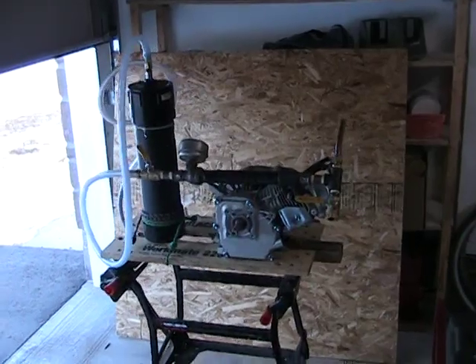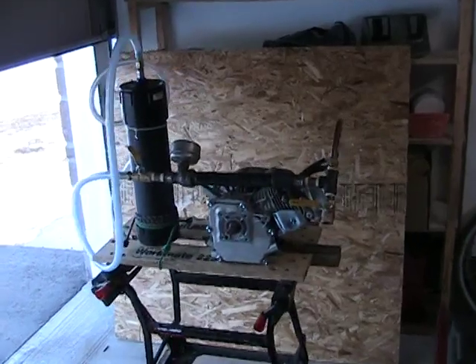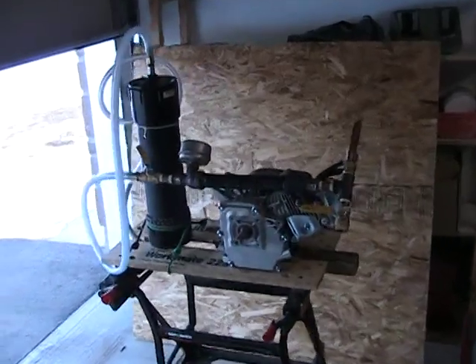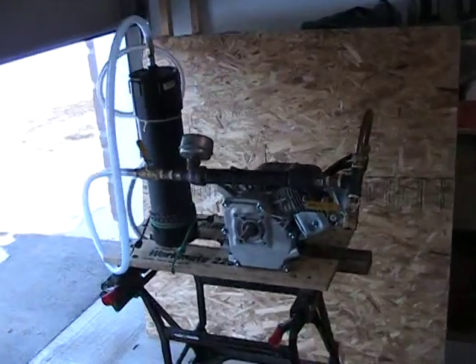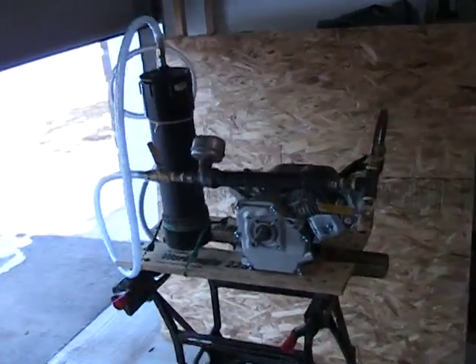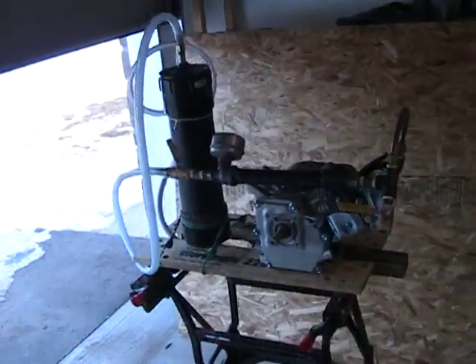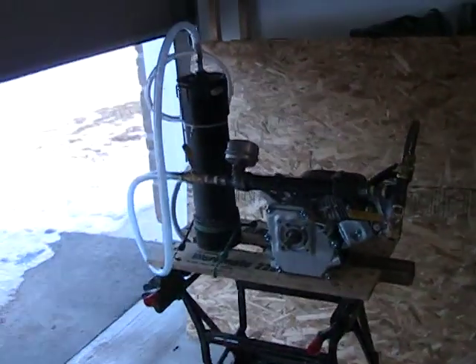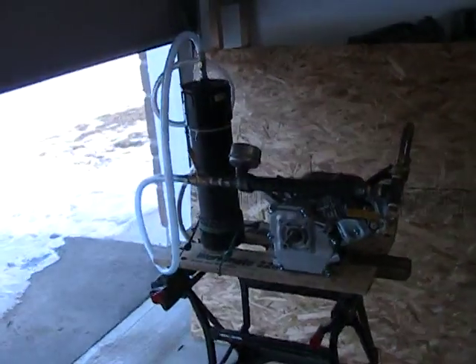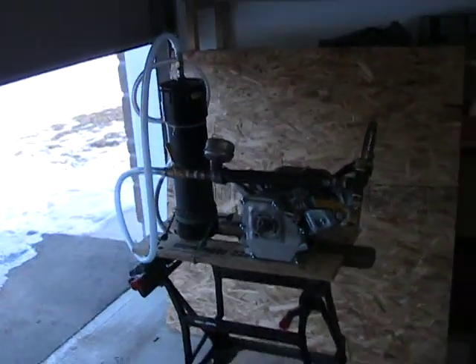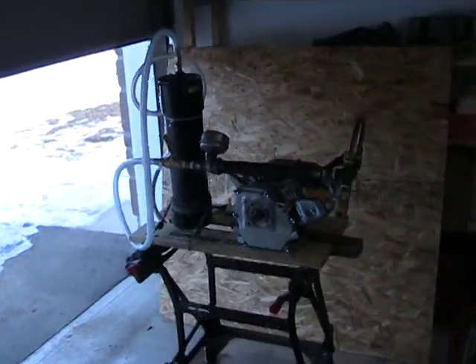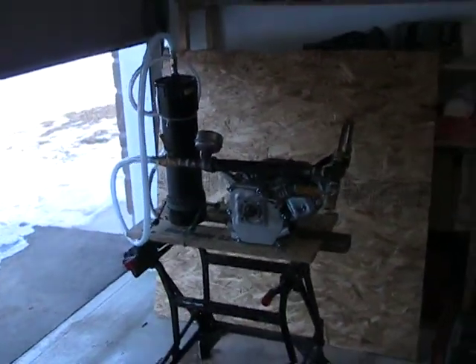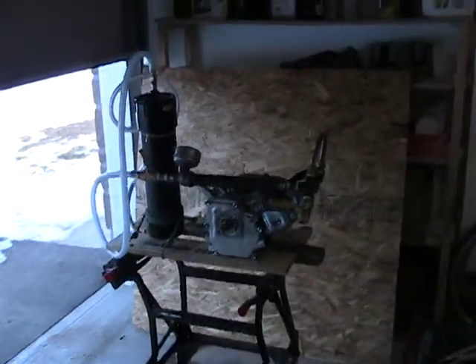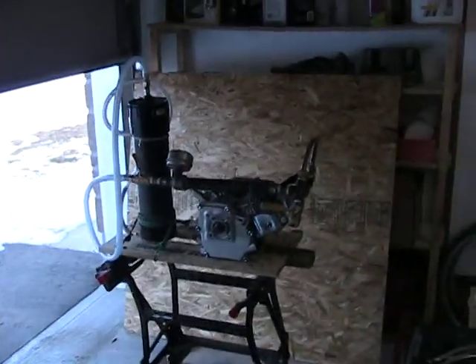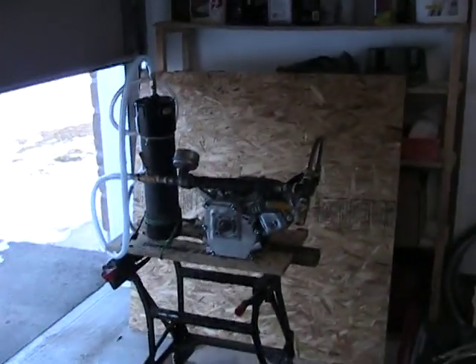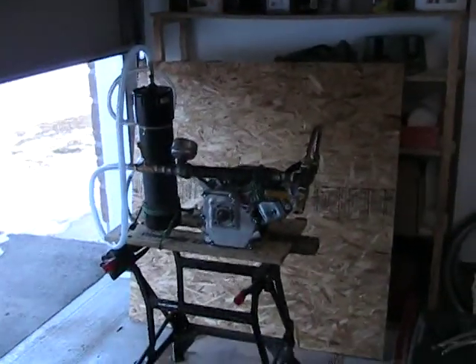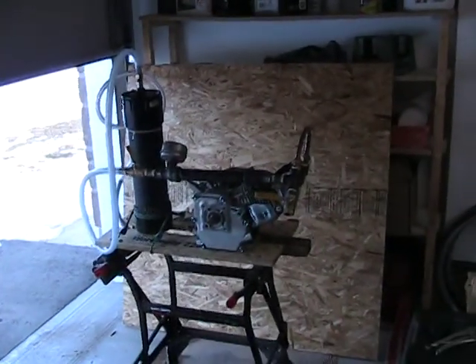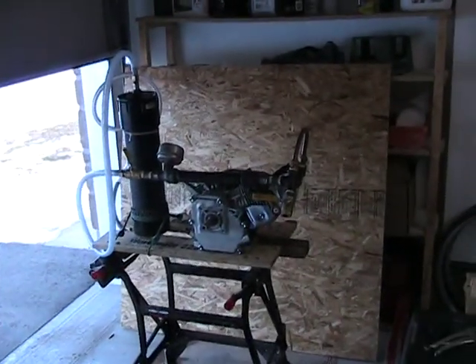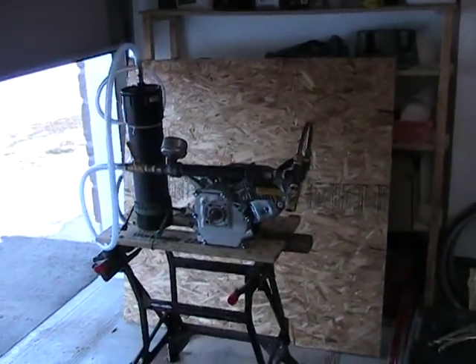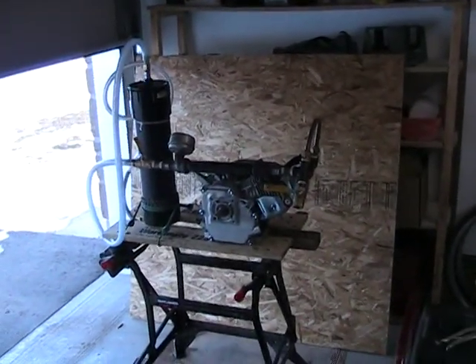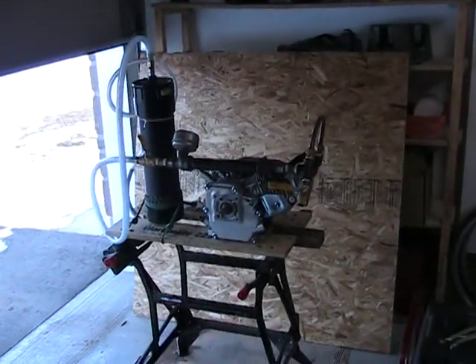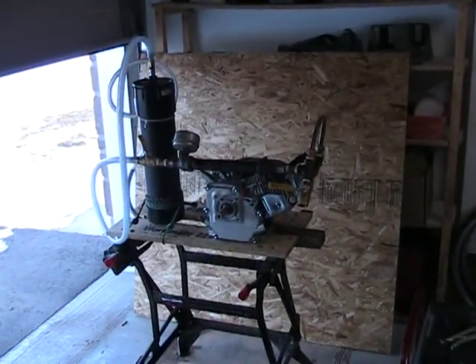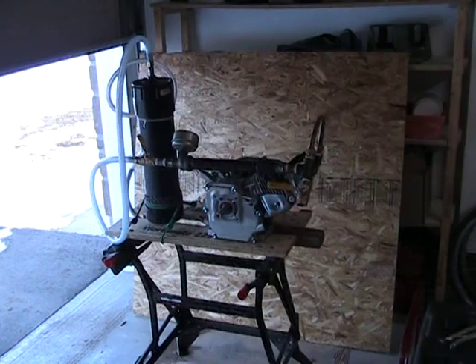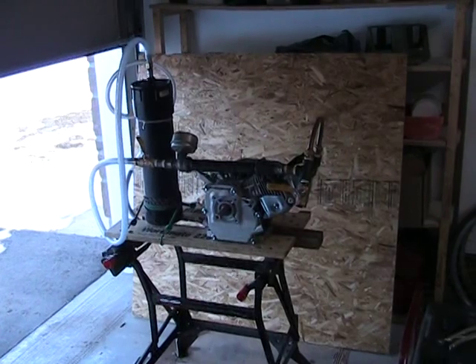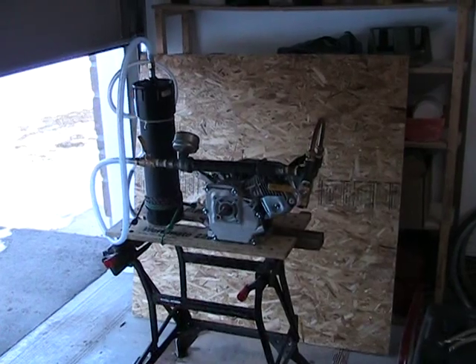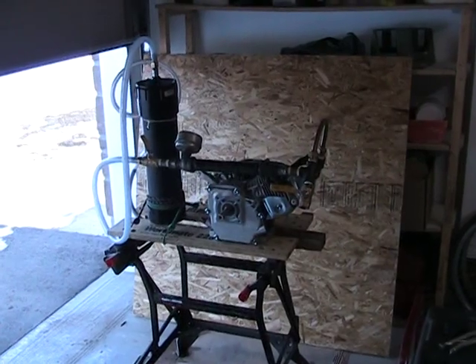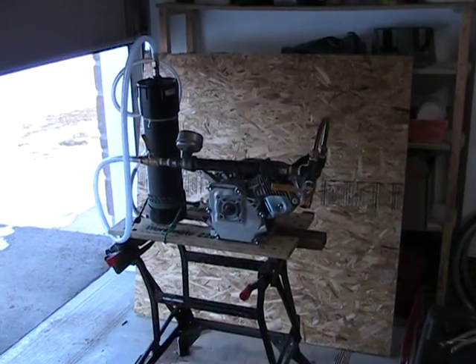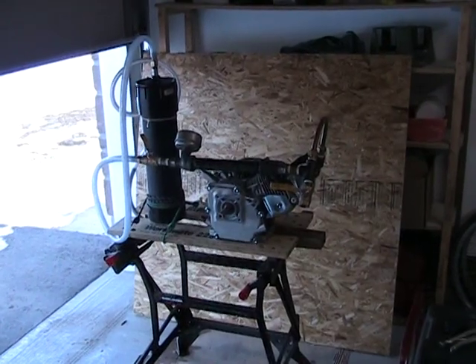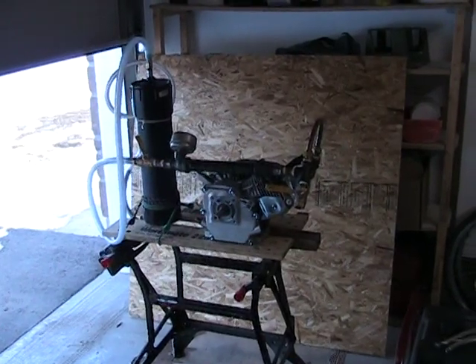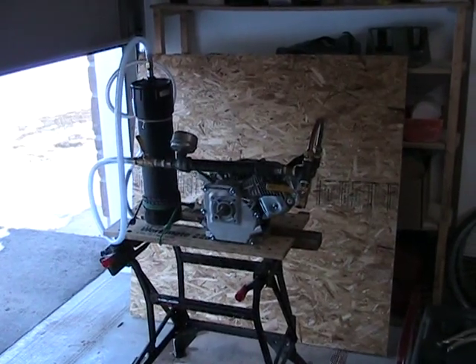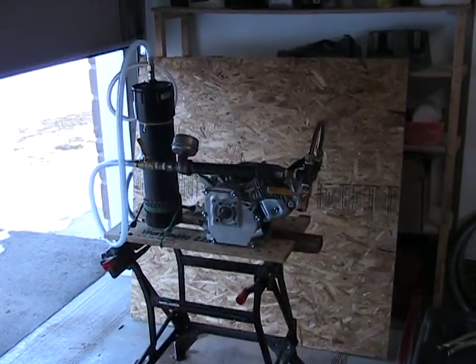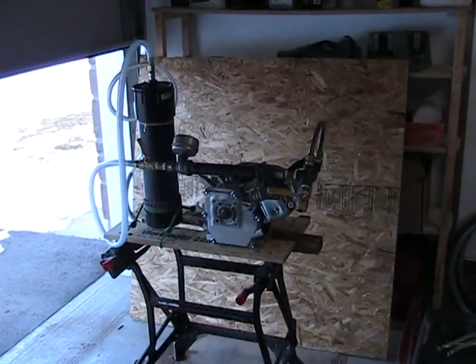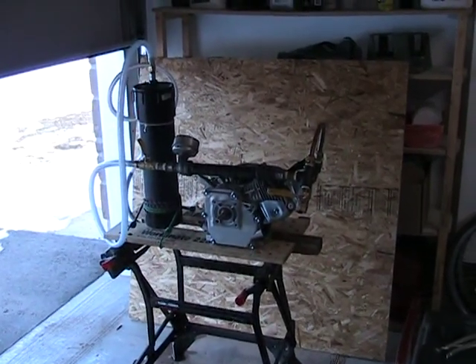Hey everybody, at long last this is my third attempt at a gate reactor and I think this one works.